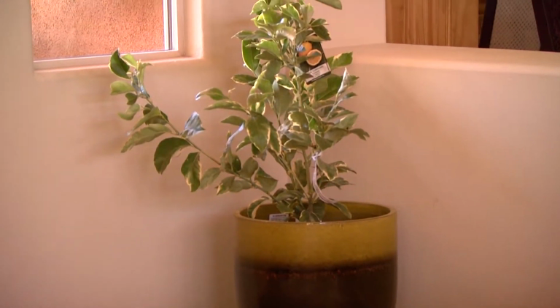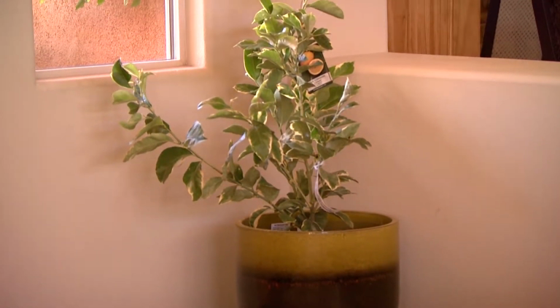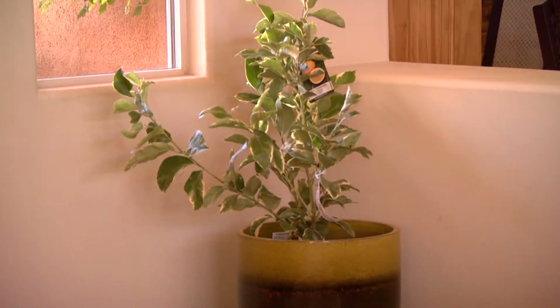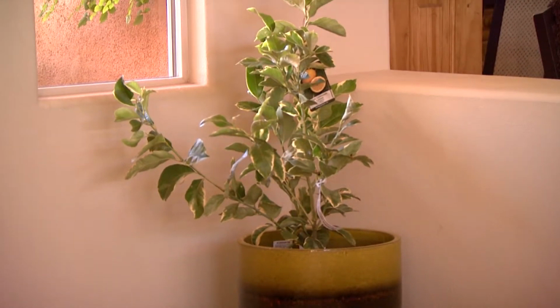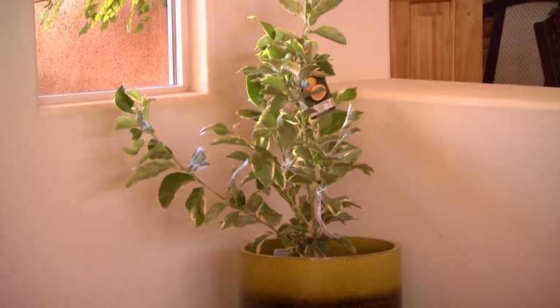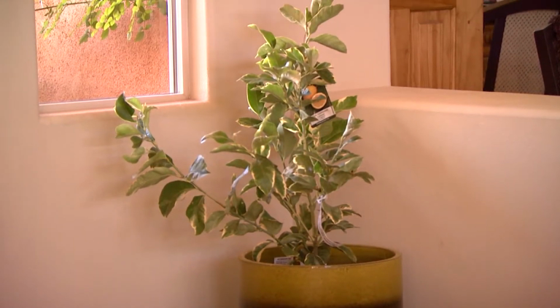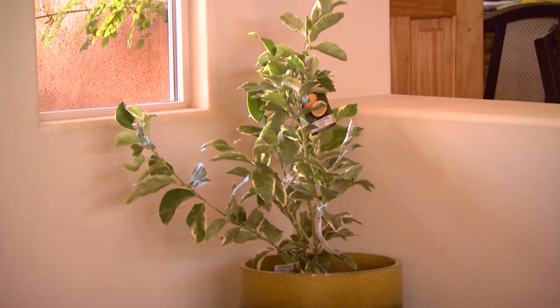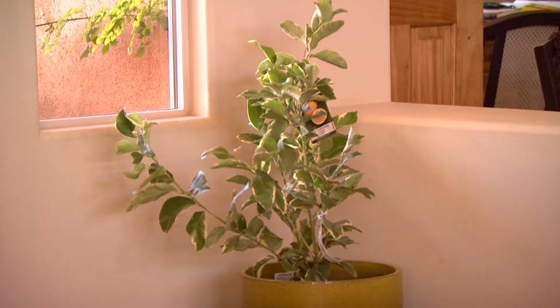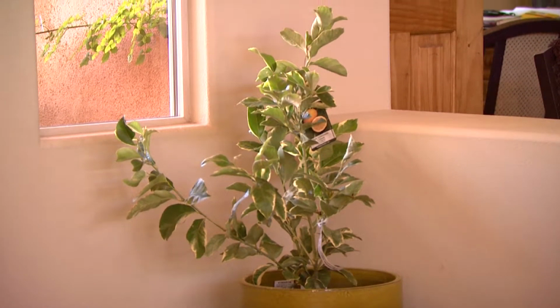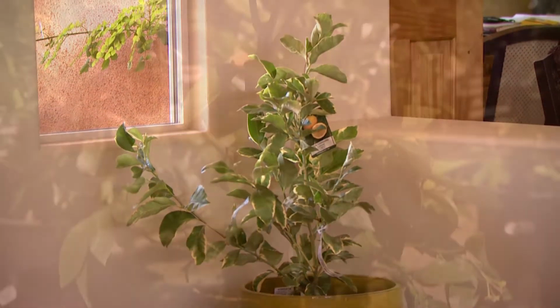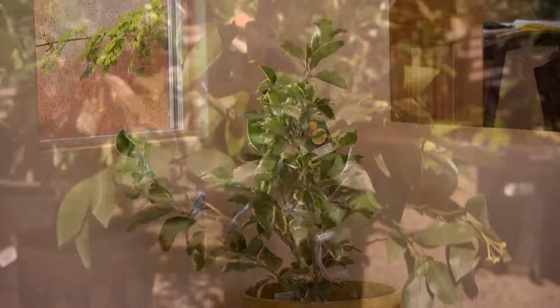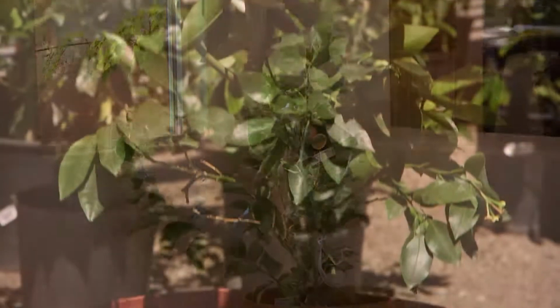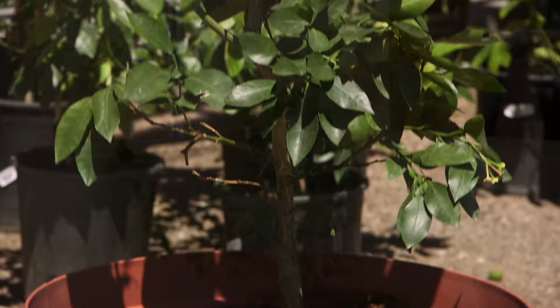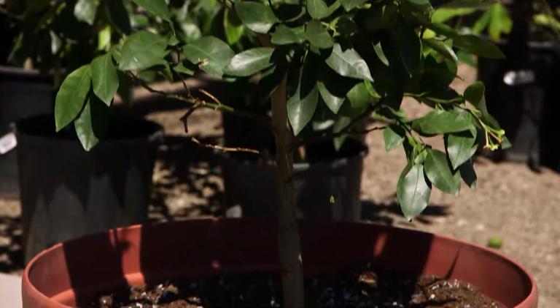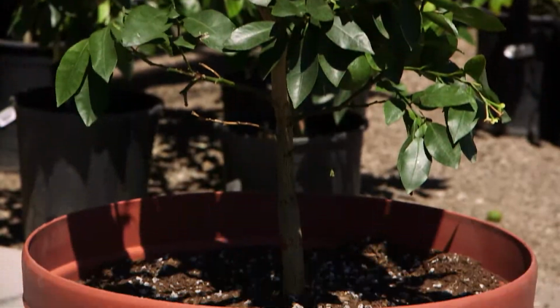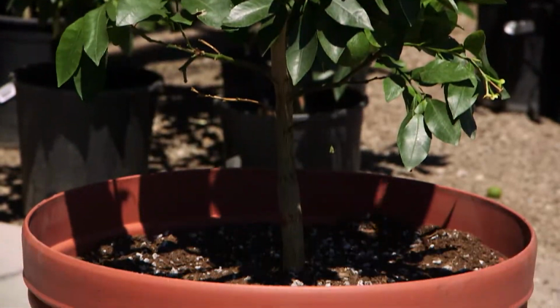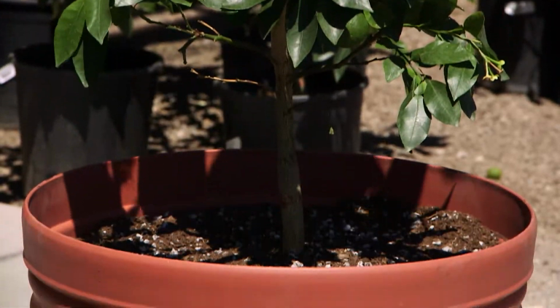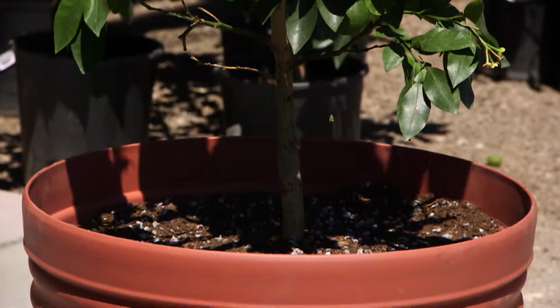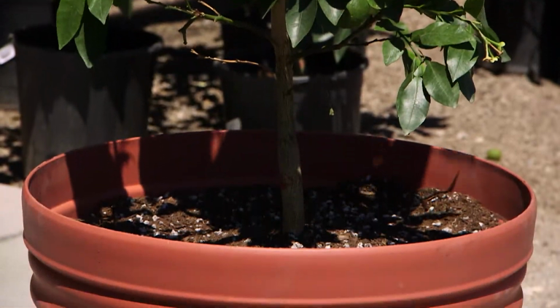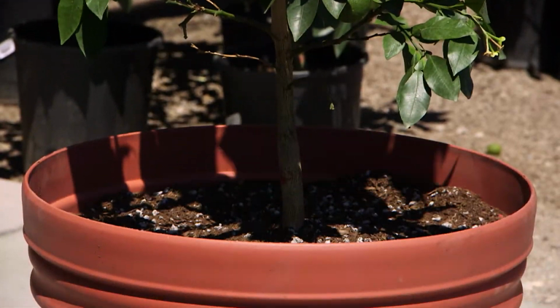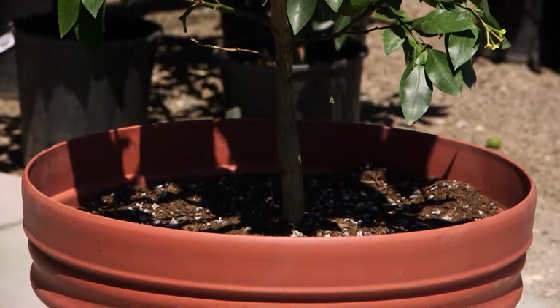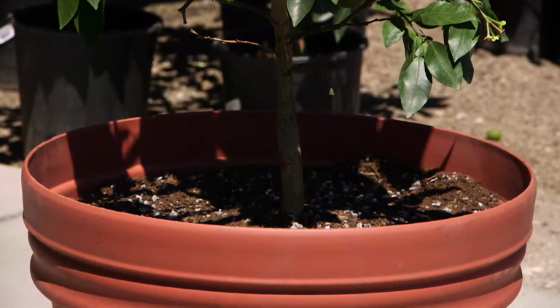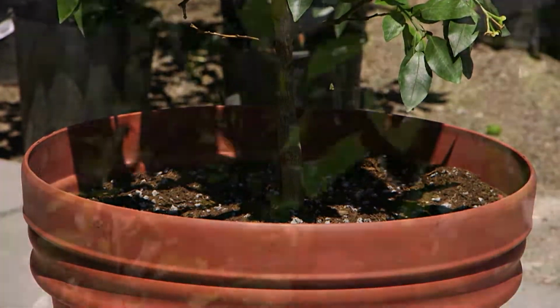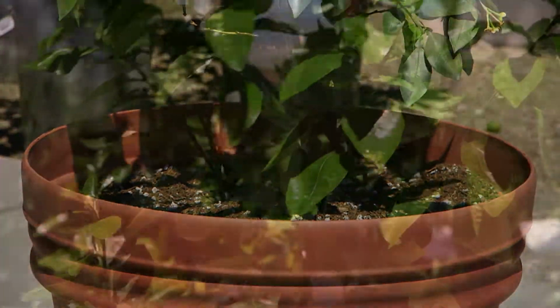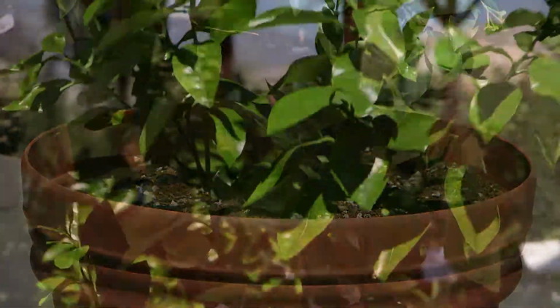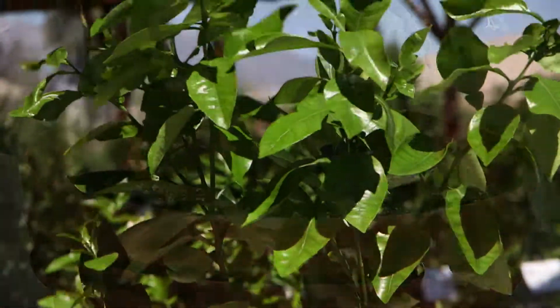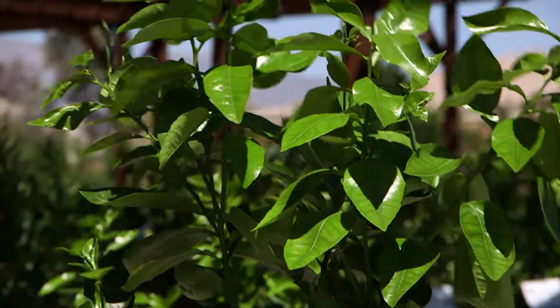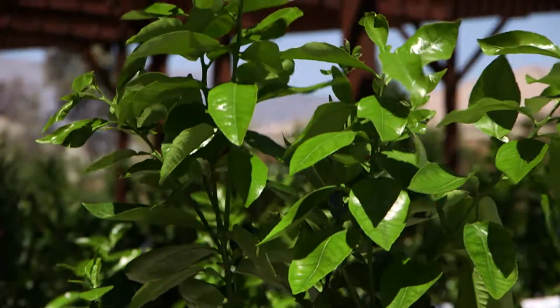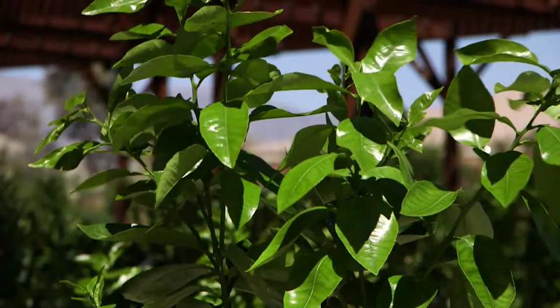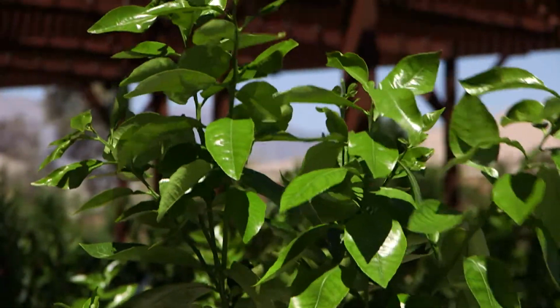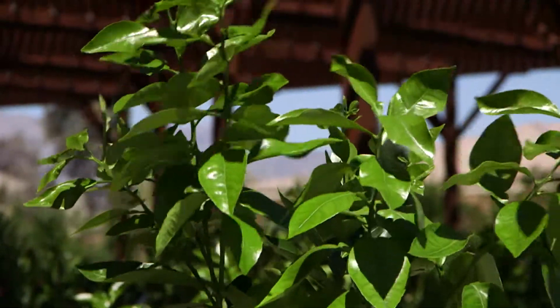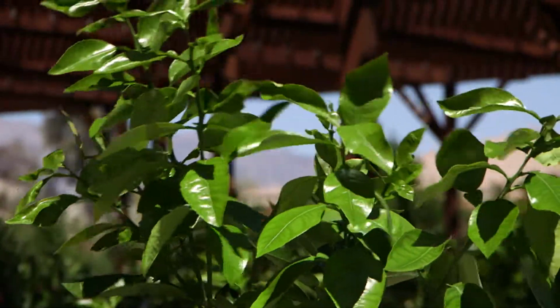Dwarf citrus varieties make excellent container plants for the yard, patio, or even indoors. When growing them in a pot, you can more easily move them into sheltered areas during freezing periods.